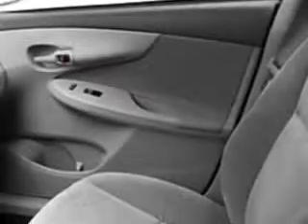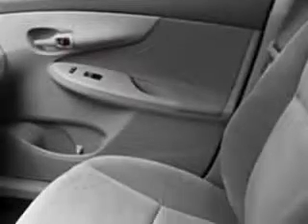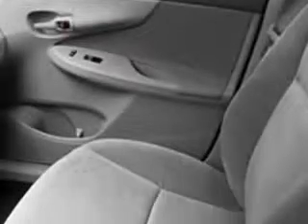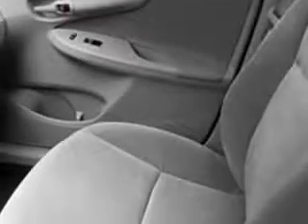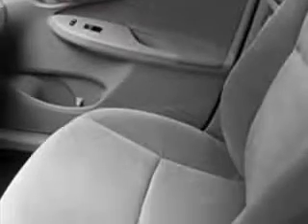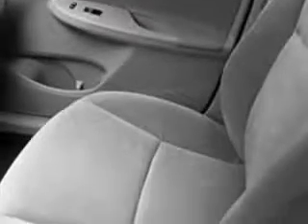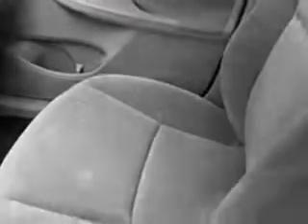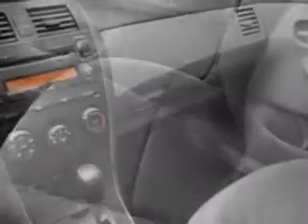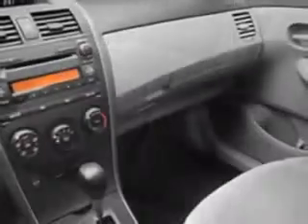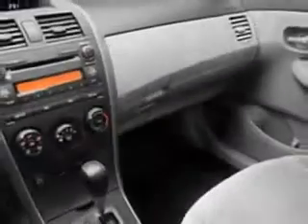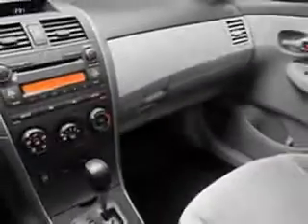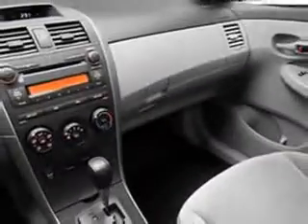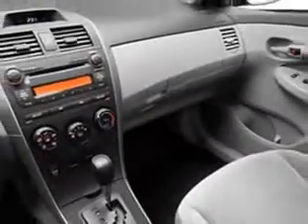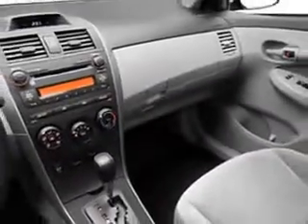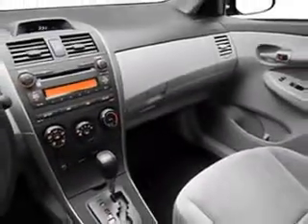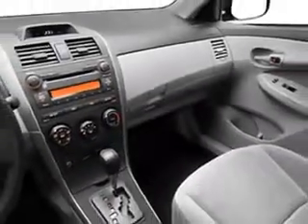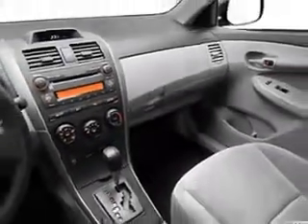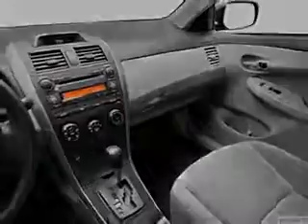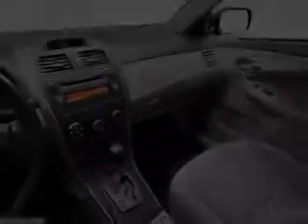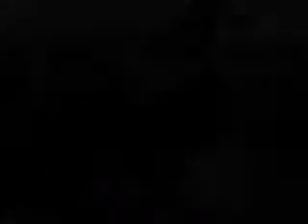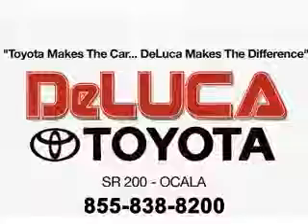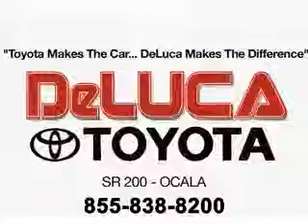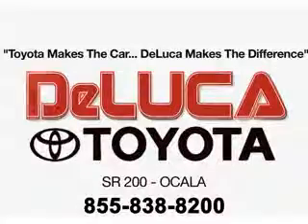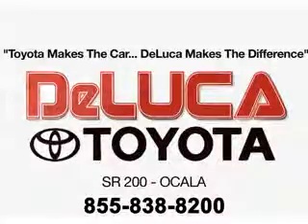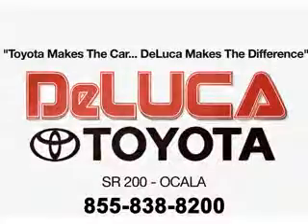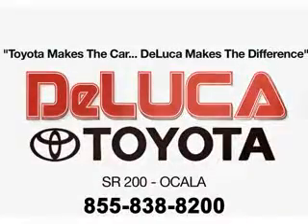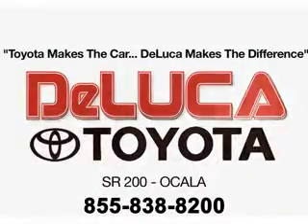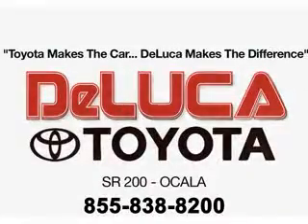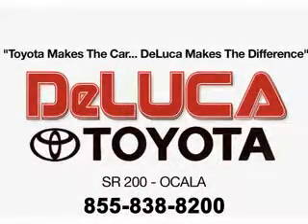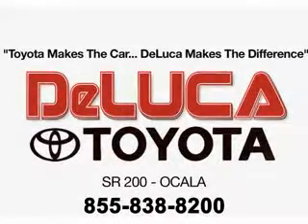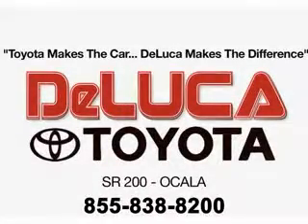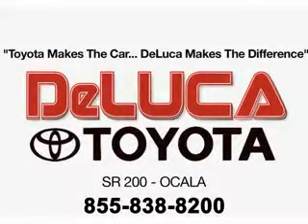See us at DeLuca Toyota today. Toyota makes the car. DeLuca makes the difference.